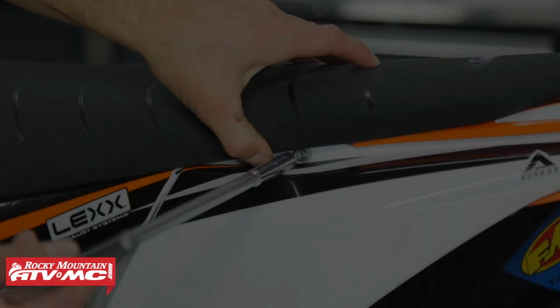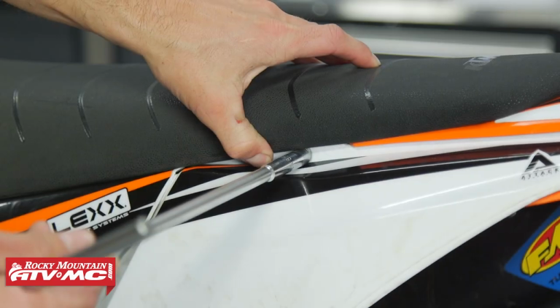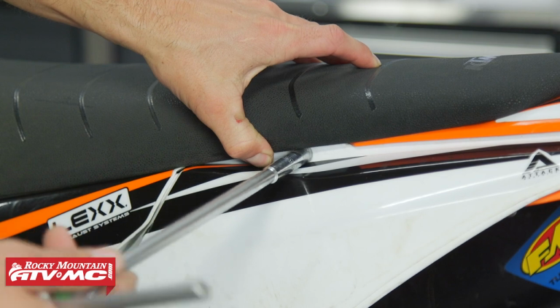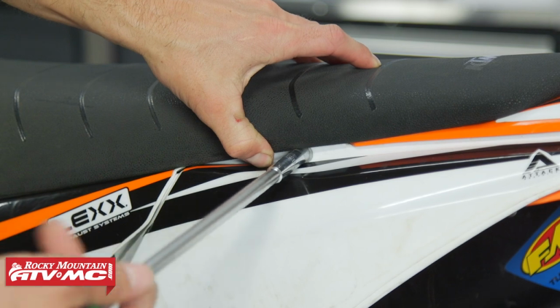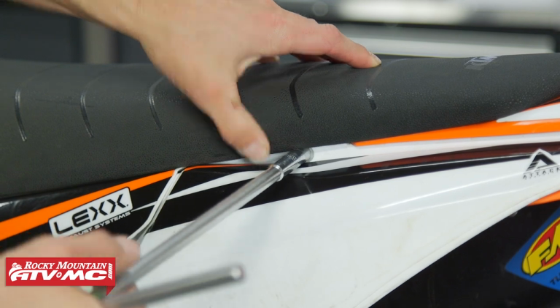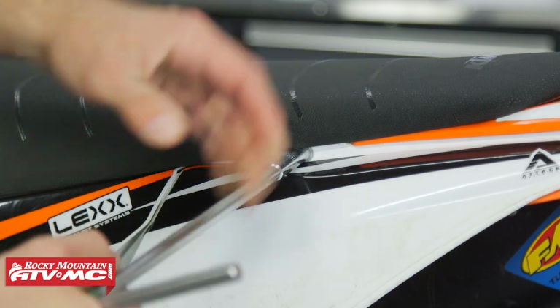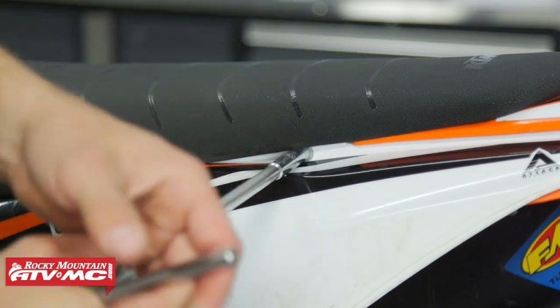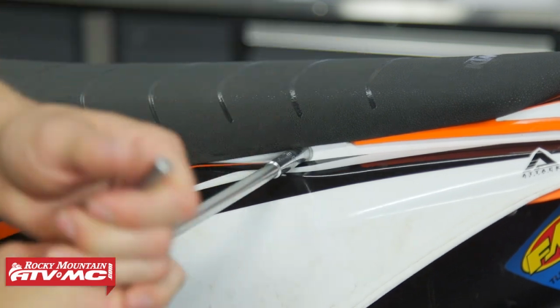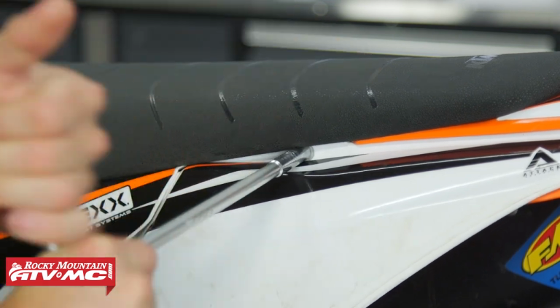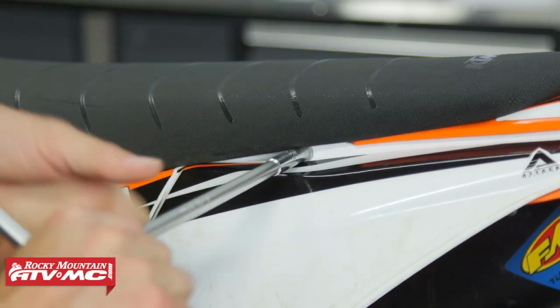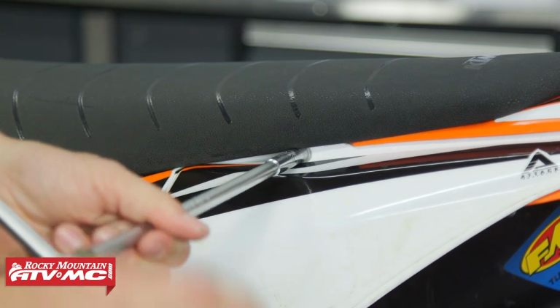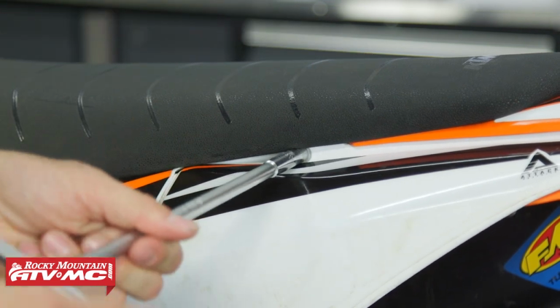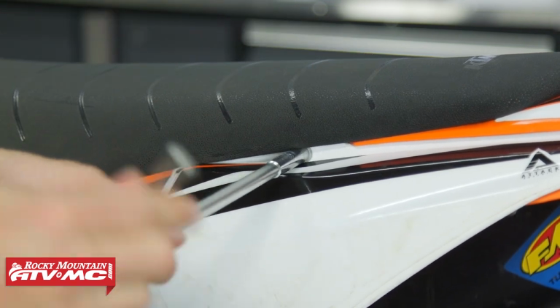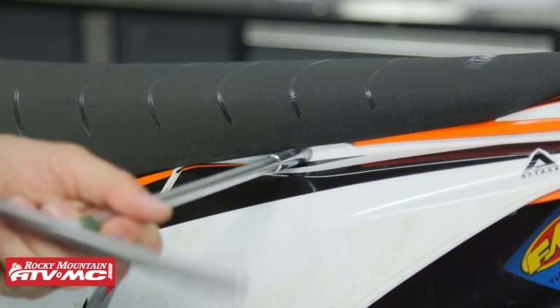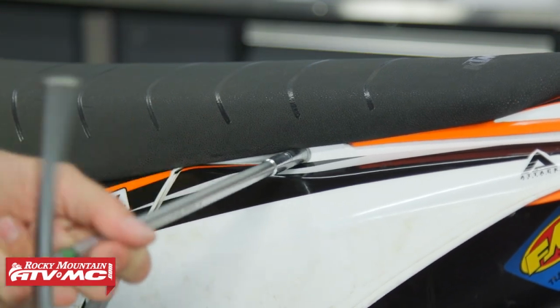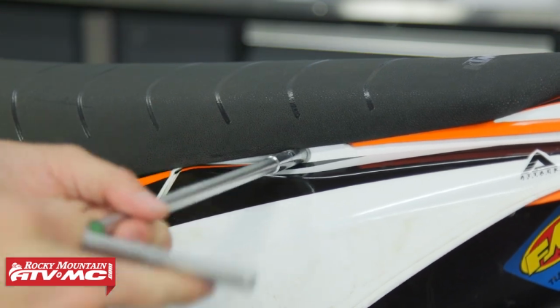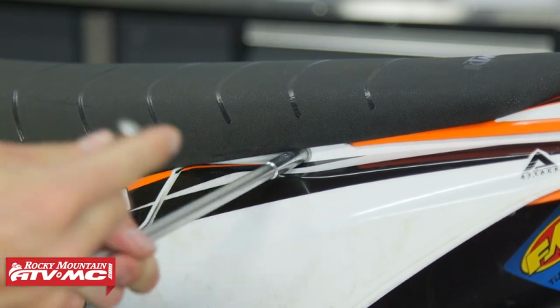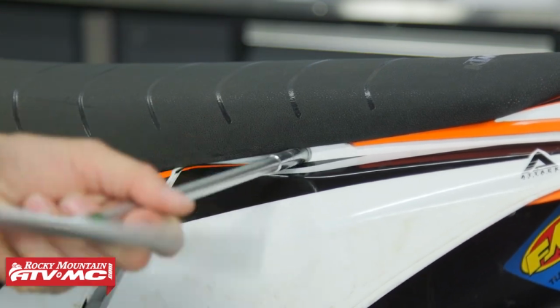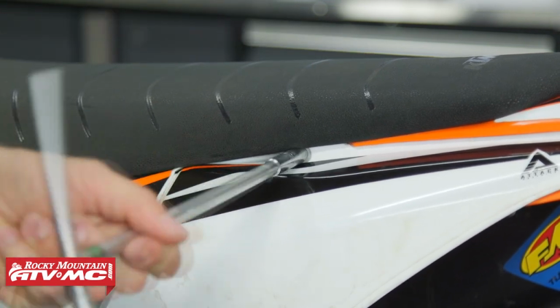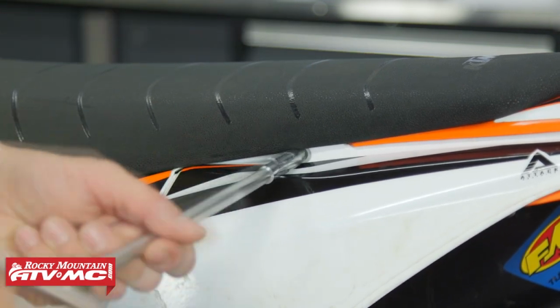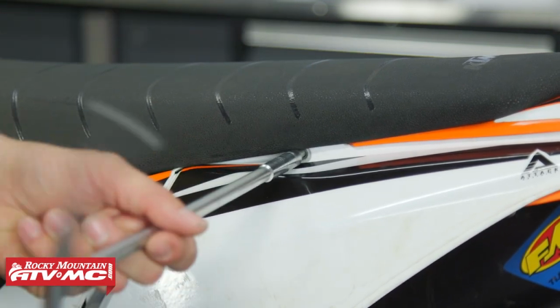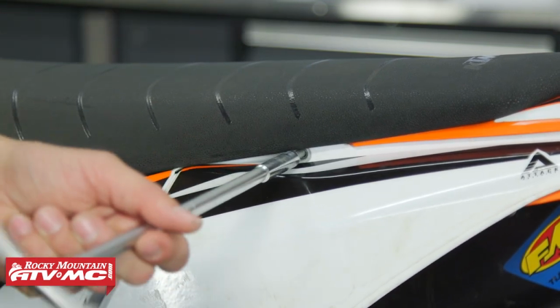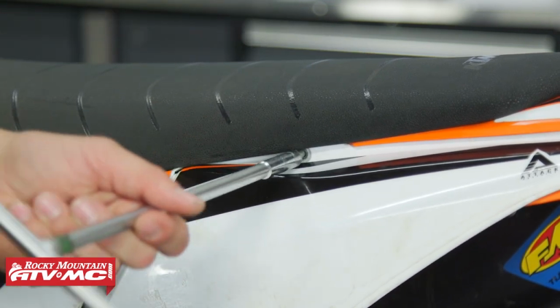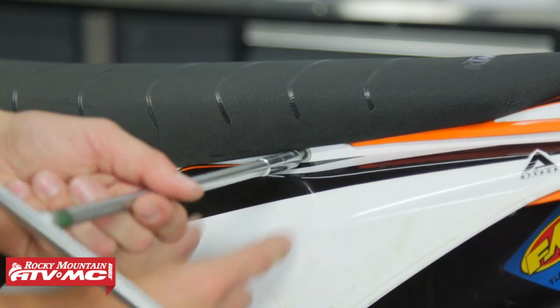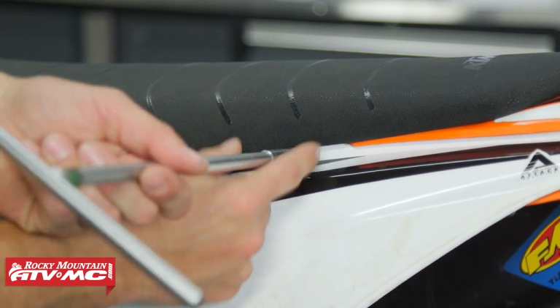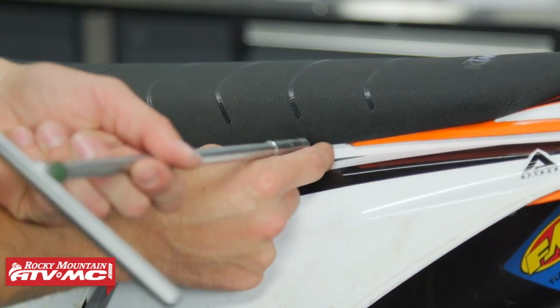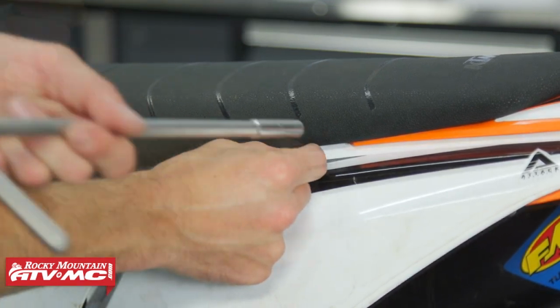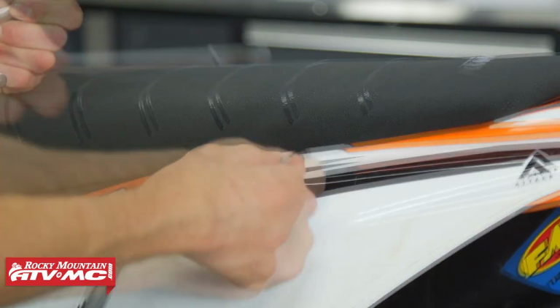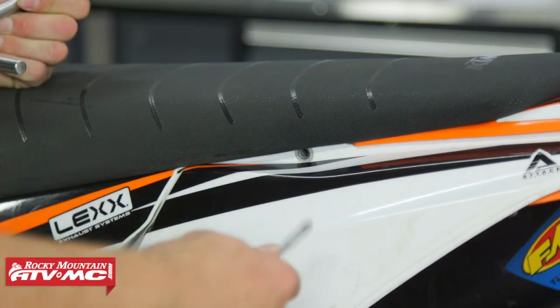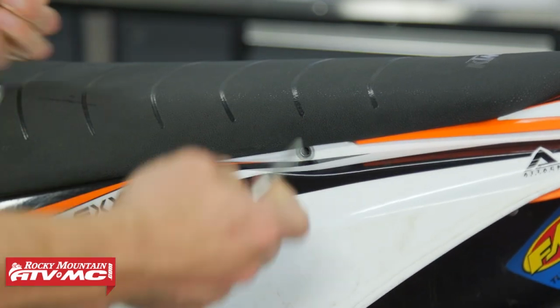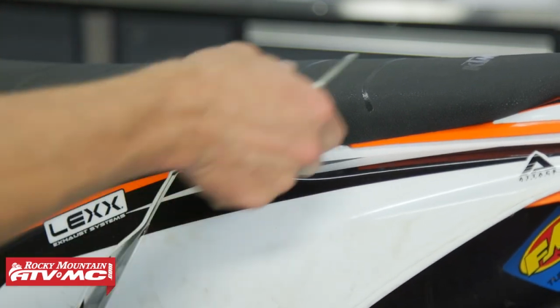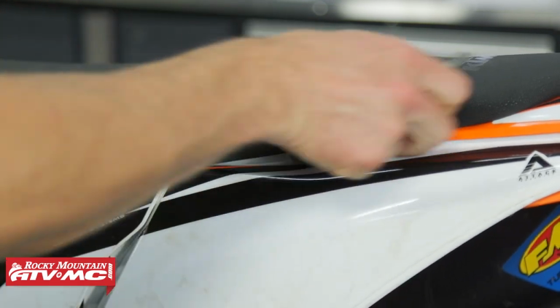To start out, we're gonna remove our seat and gas tank, and I'm gonna use an eight millimeter T-handle to do that.